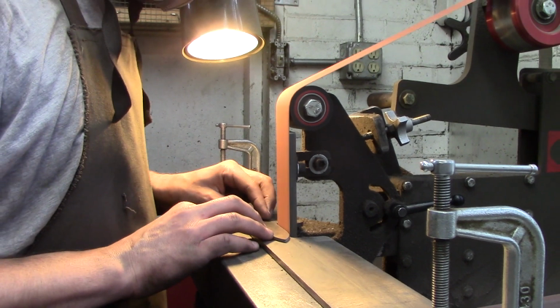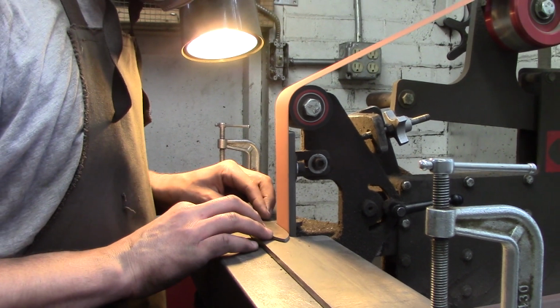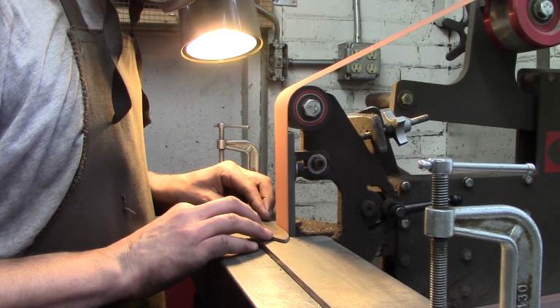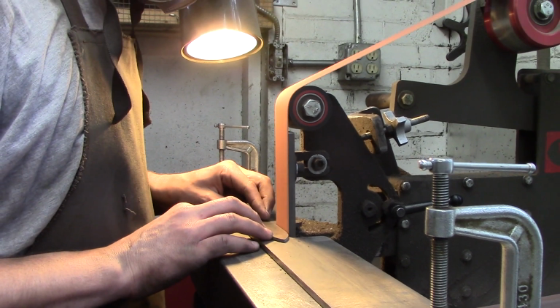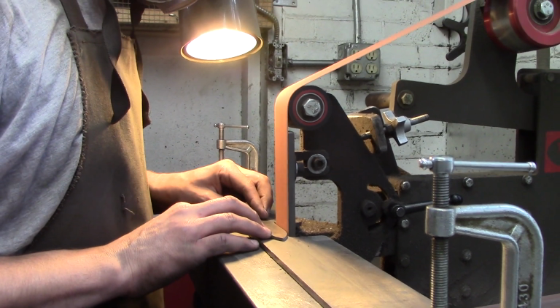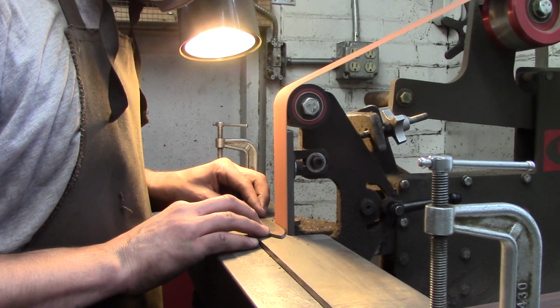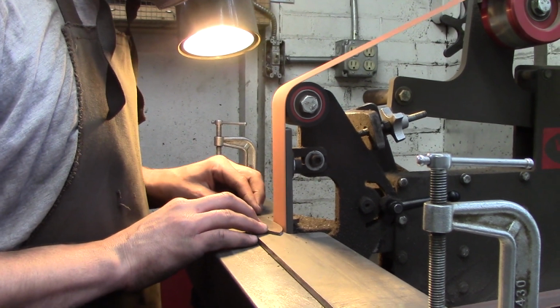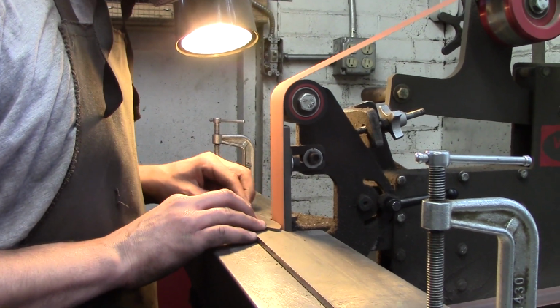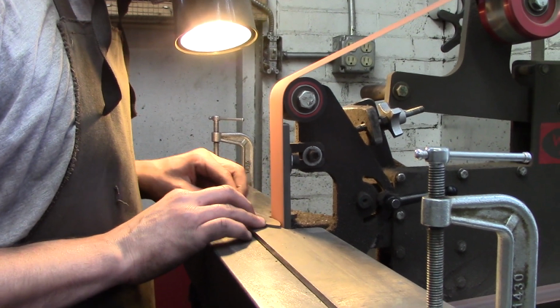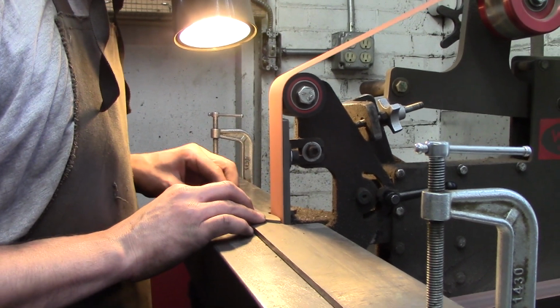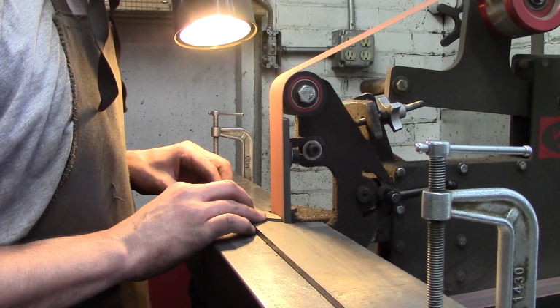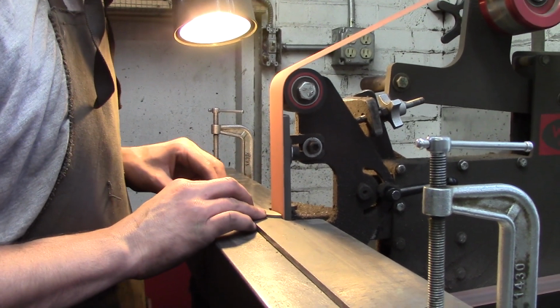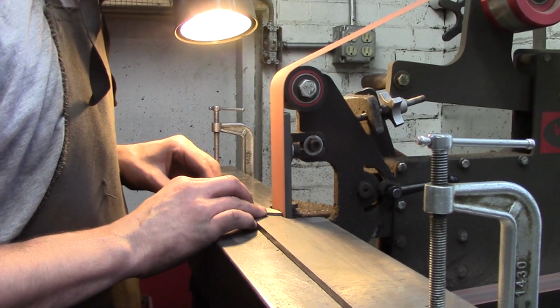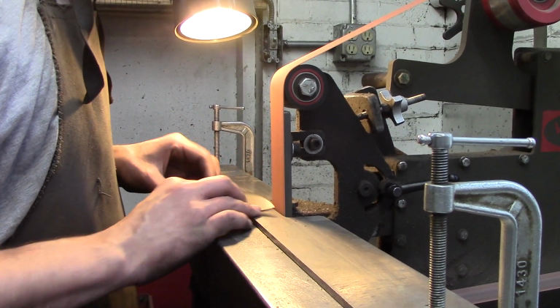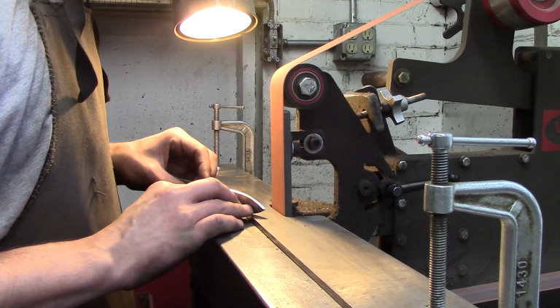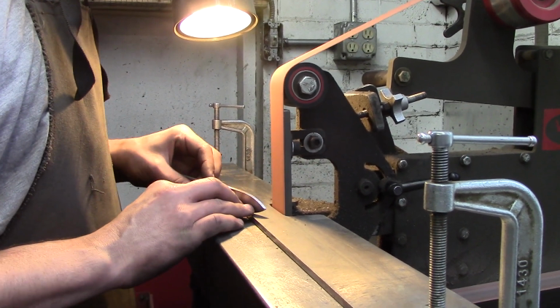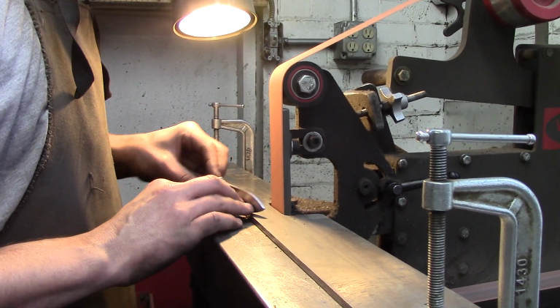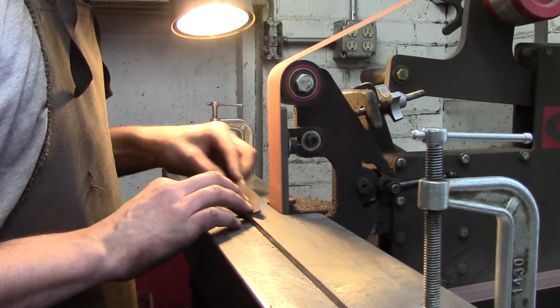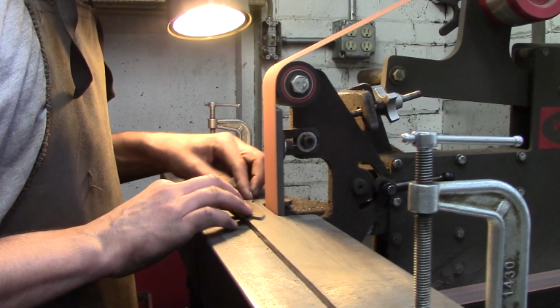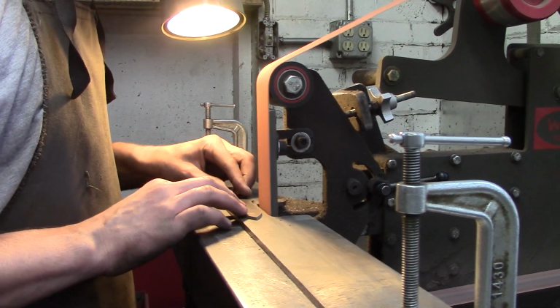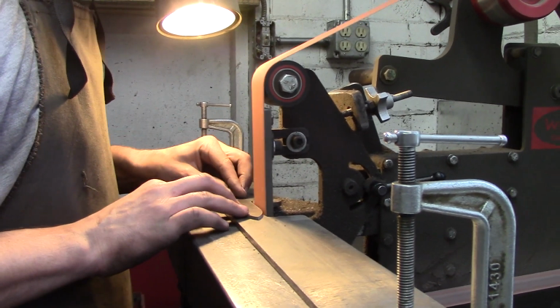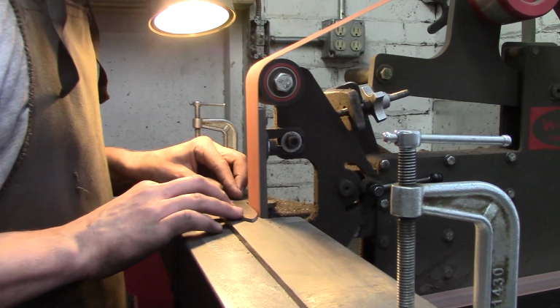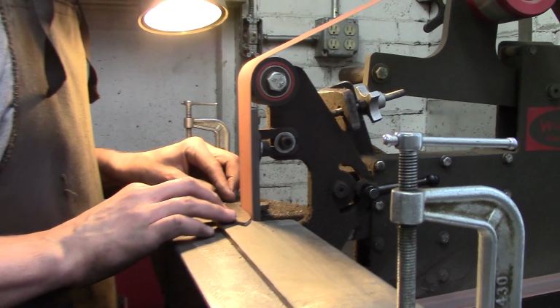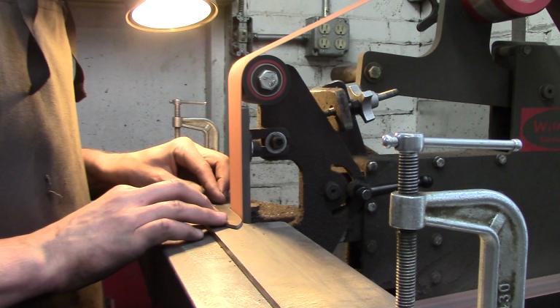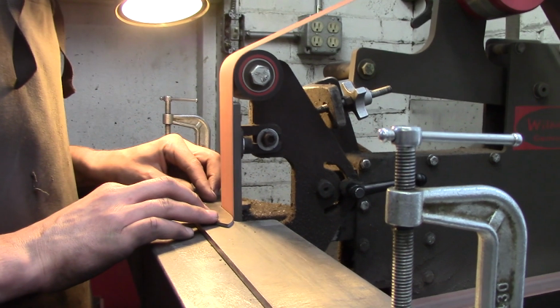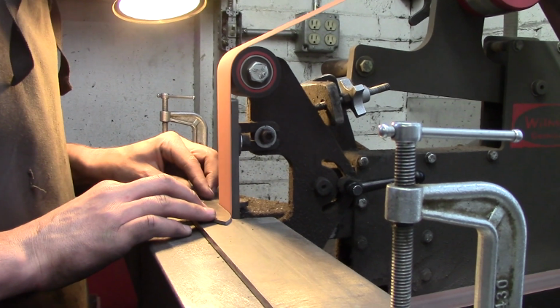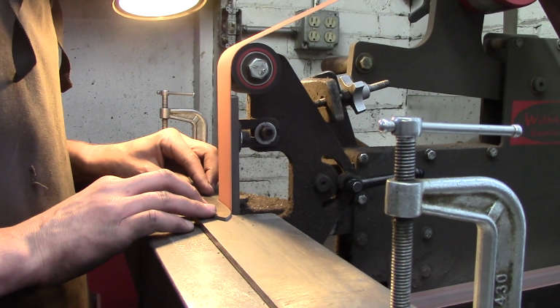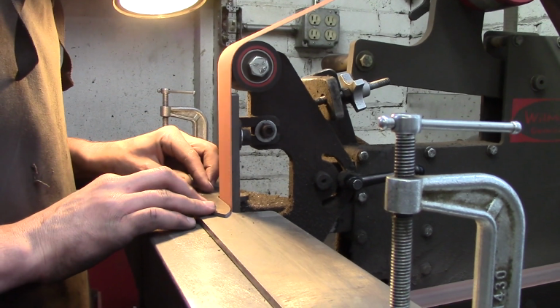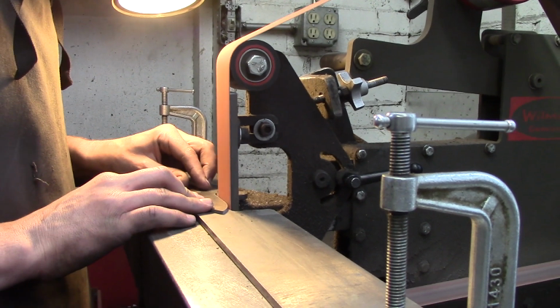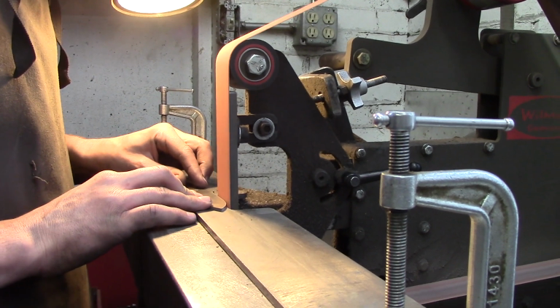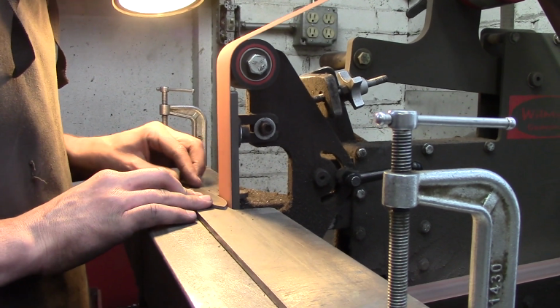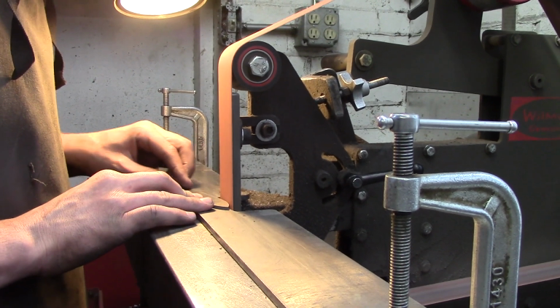Starting out with a fresh water-cut blank and getting the shape right.